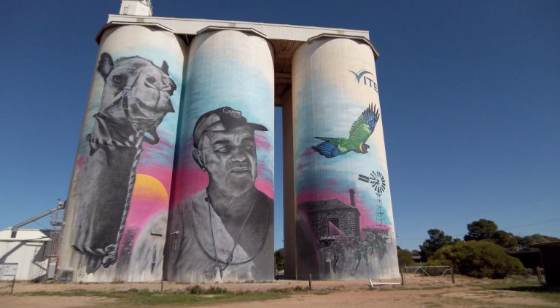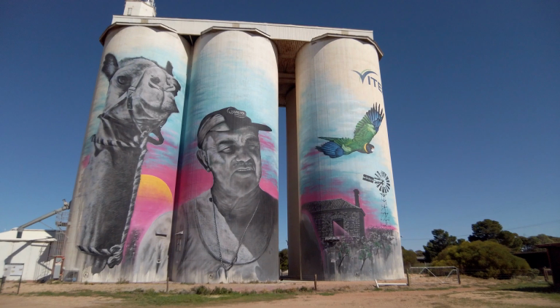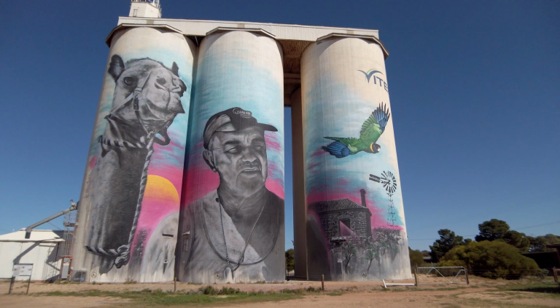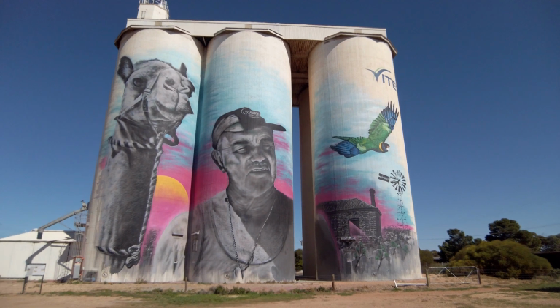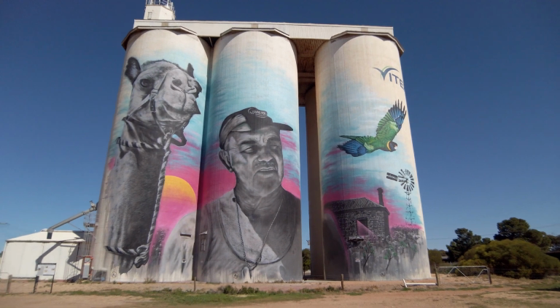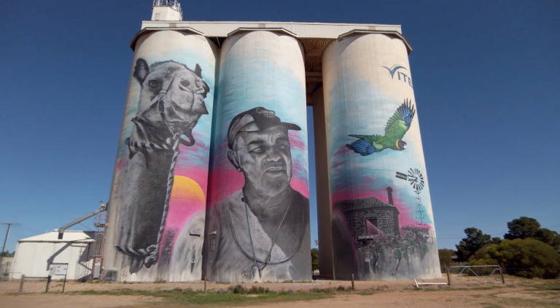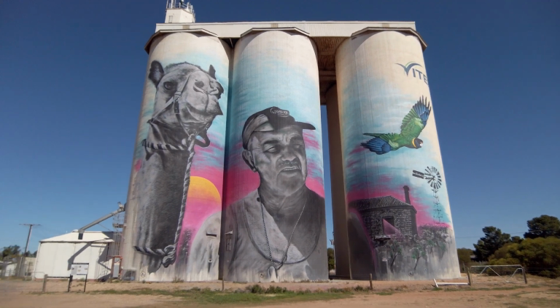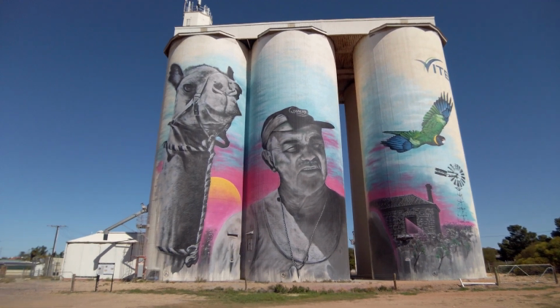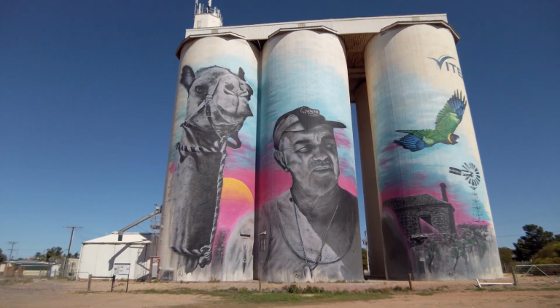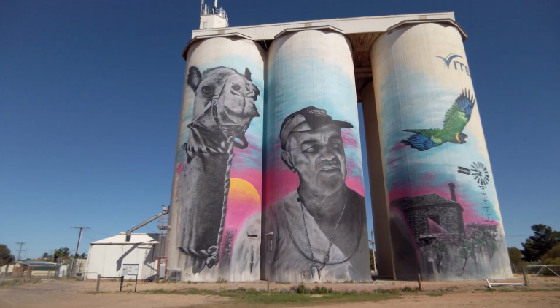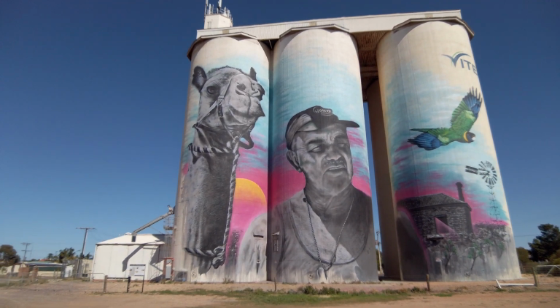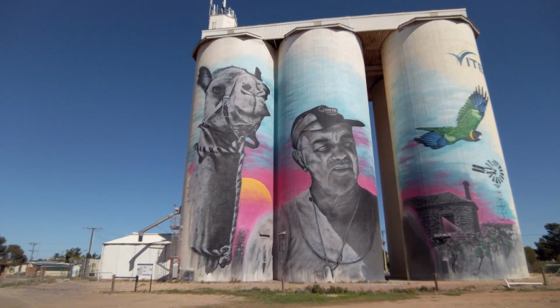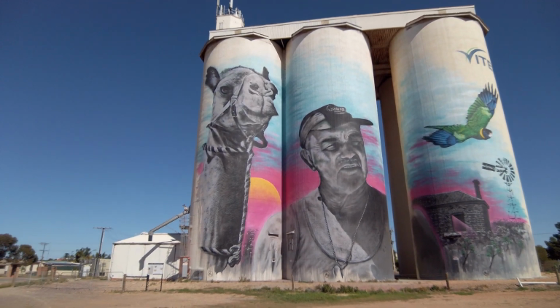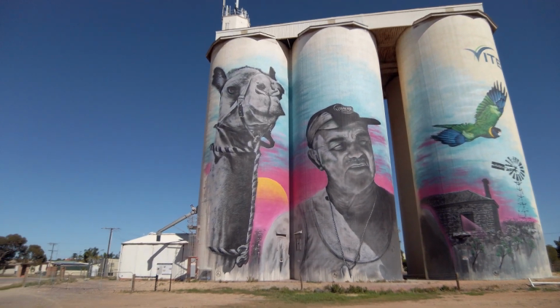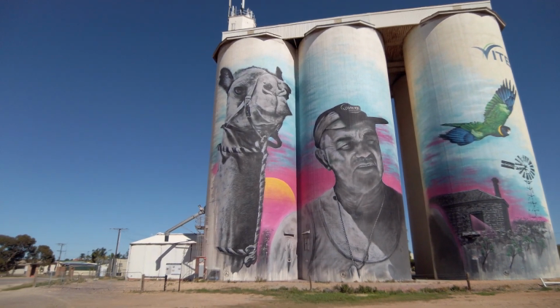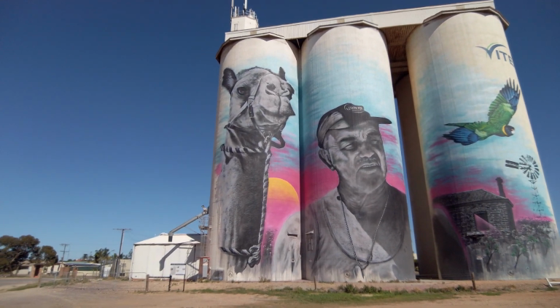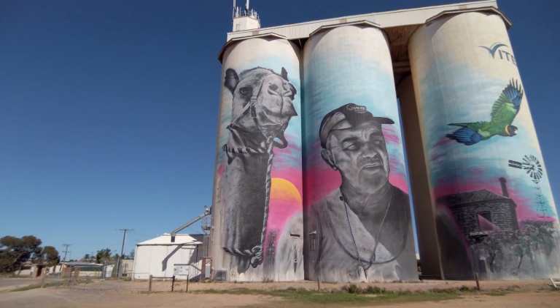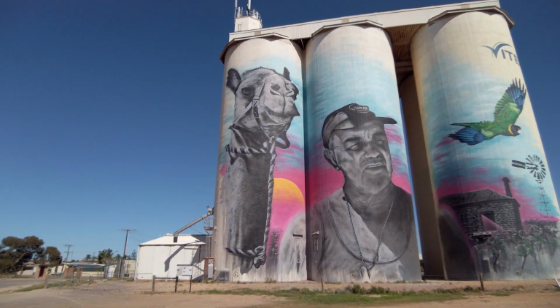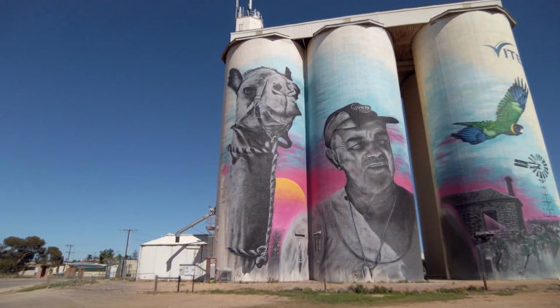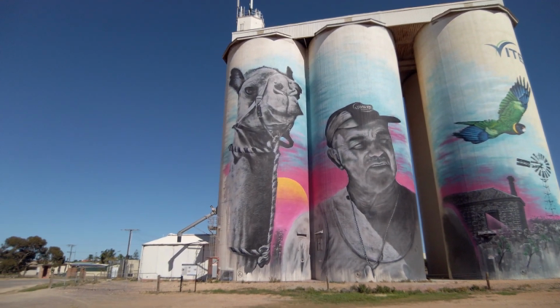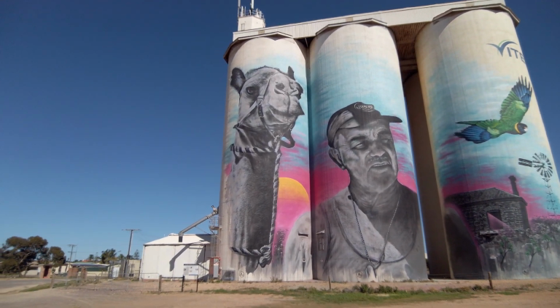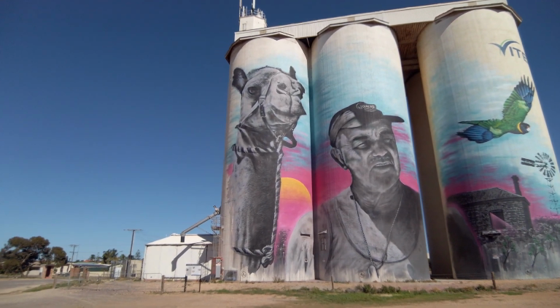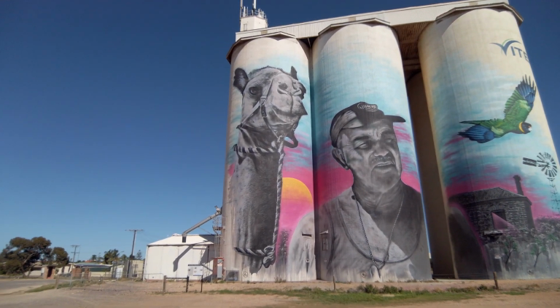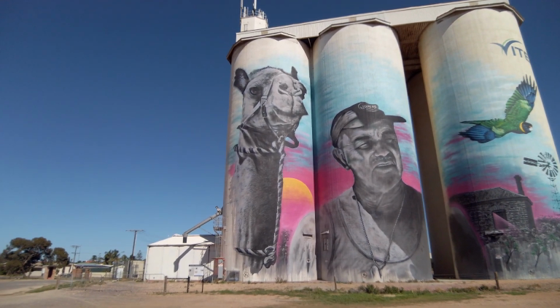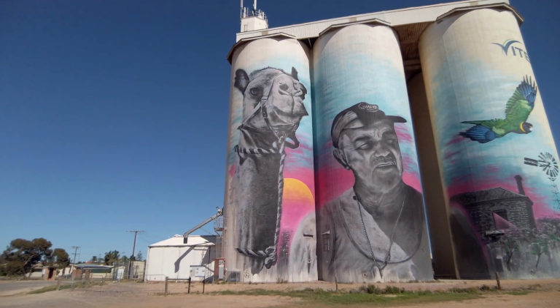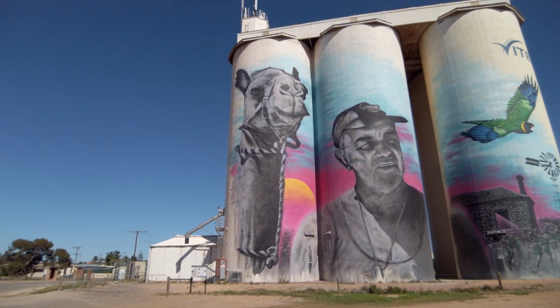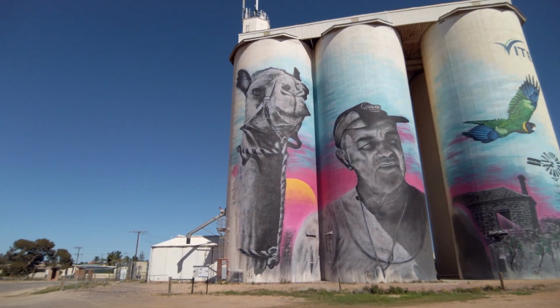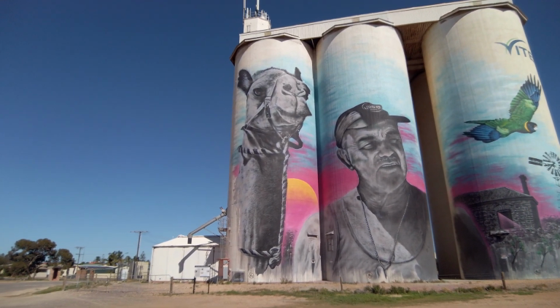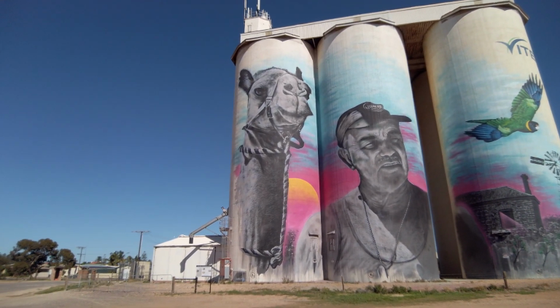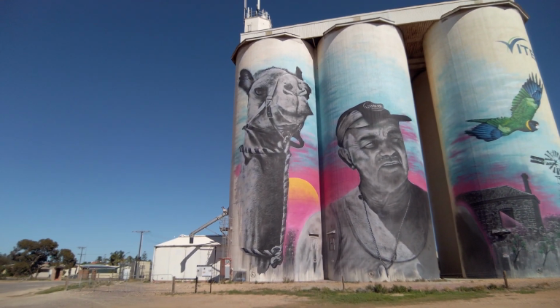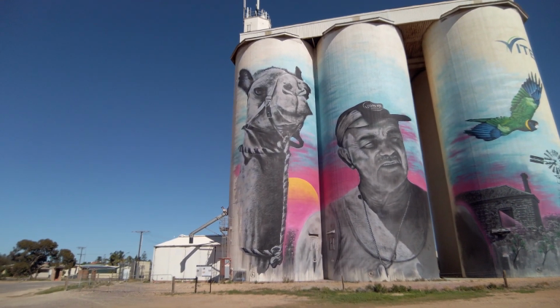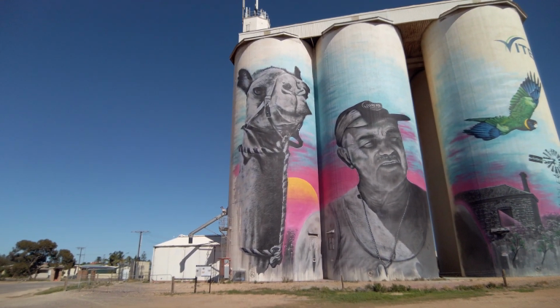So this is the Cowan wheat silos — look at that, it's pretty impressive.